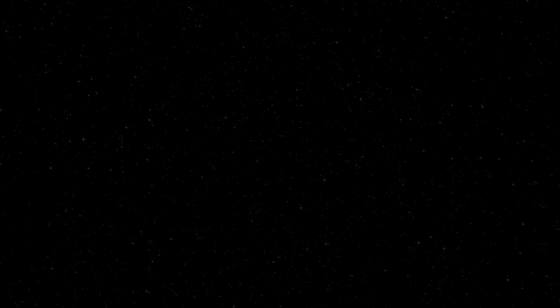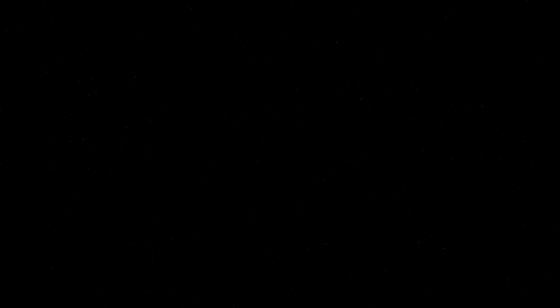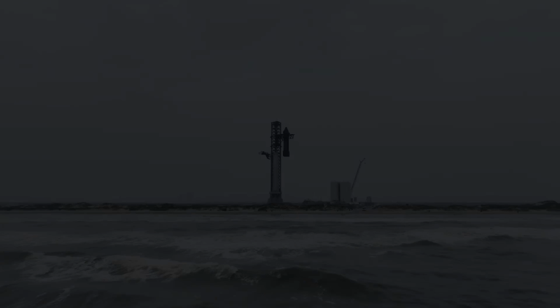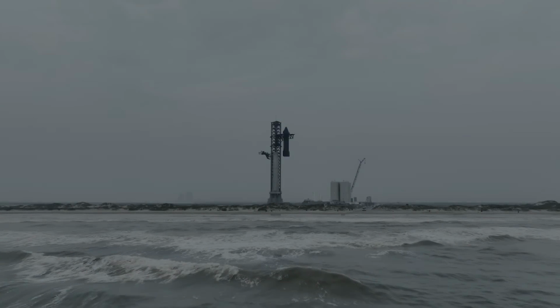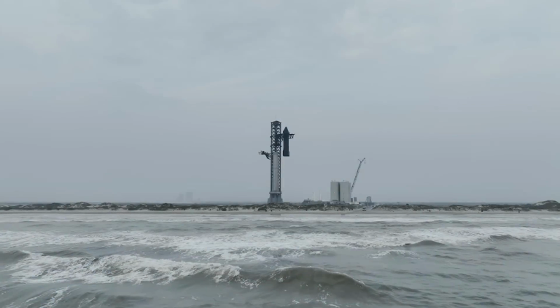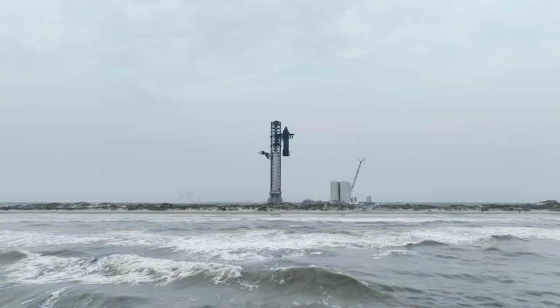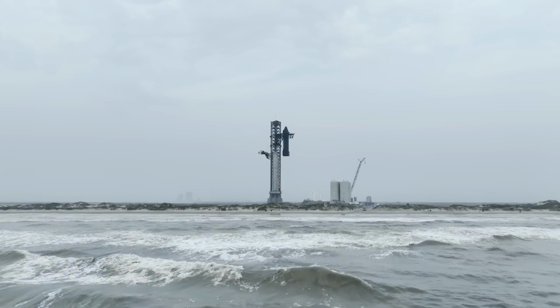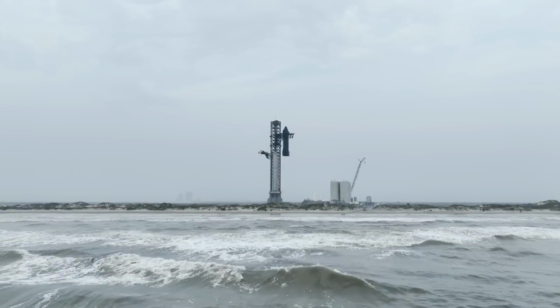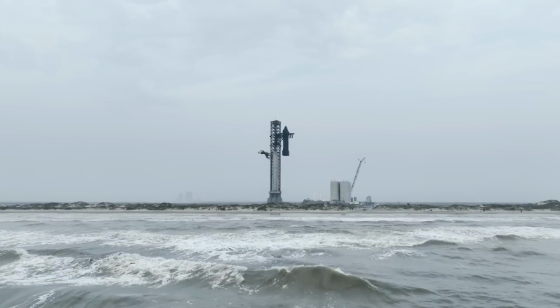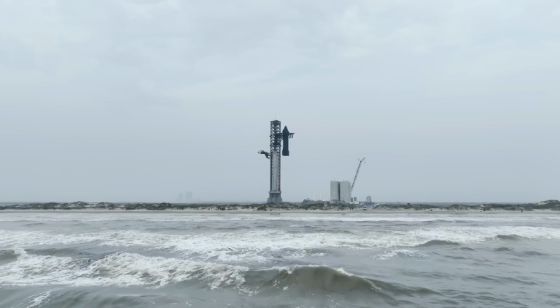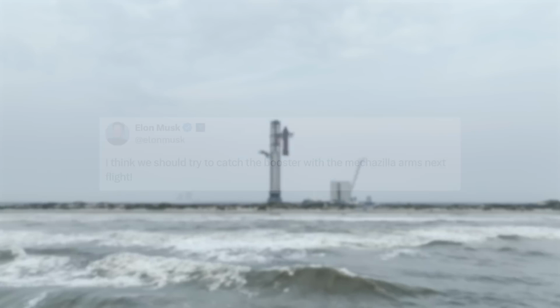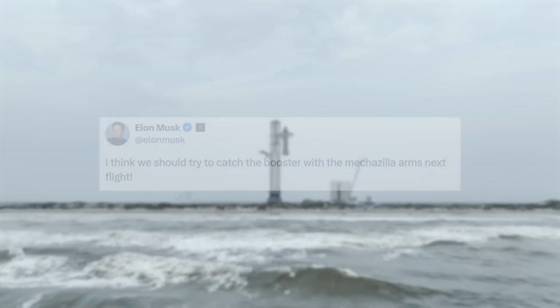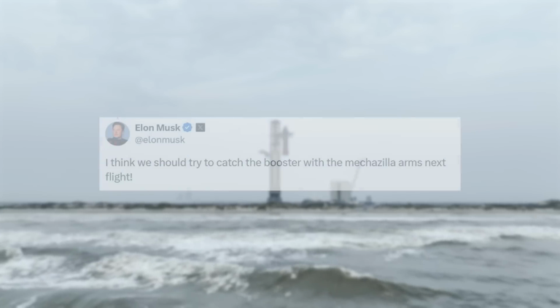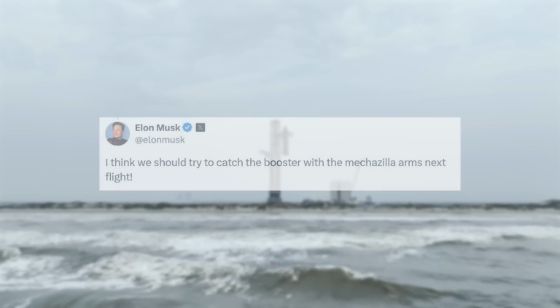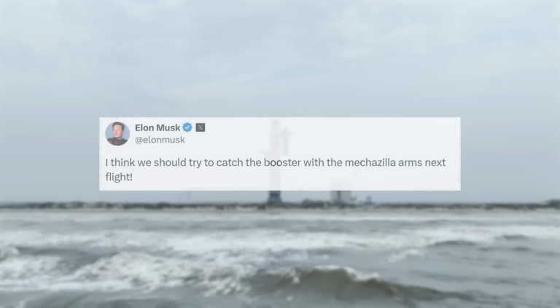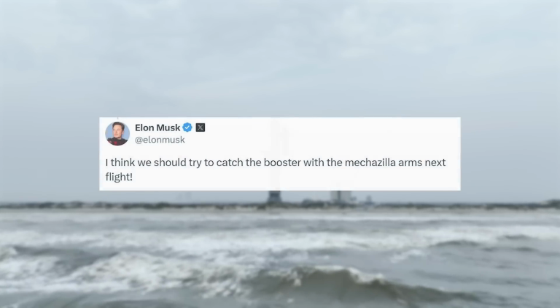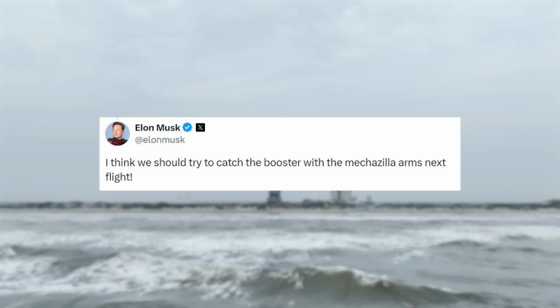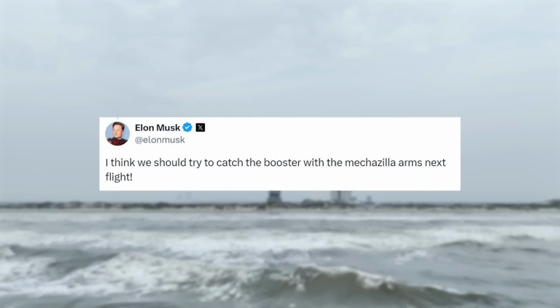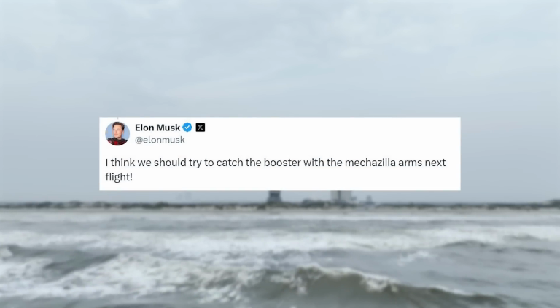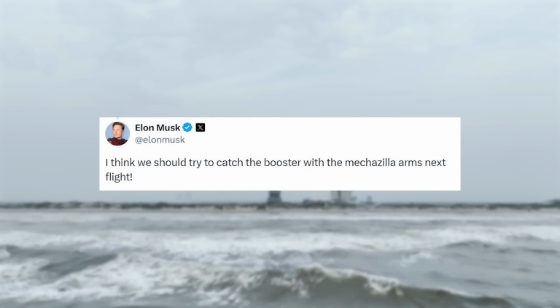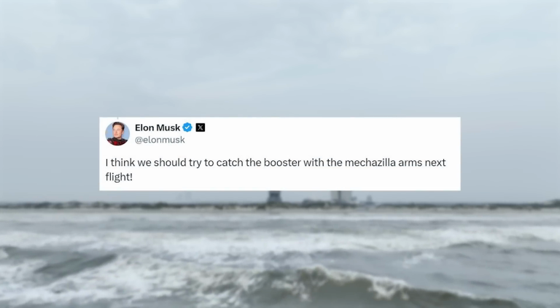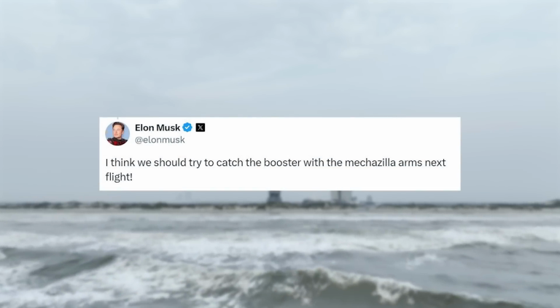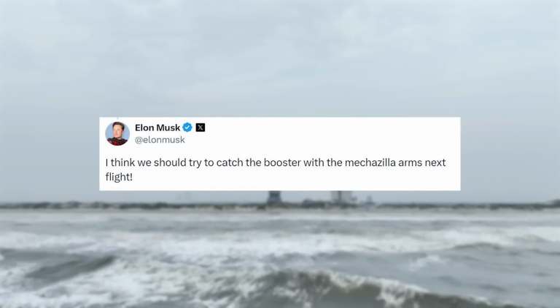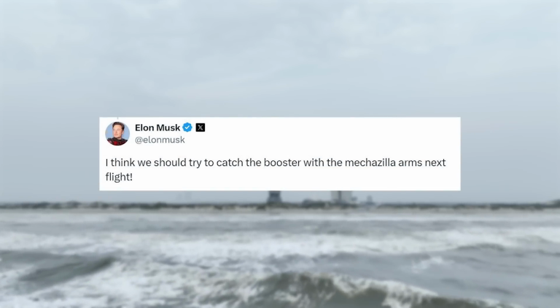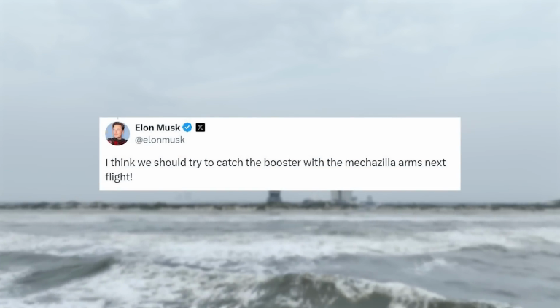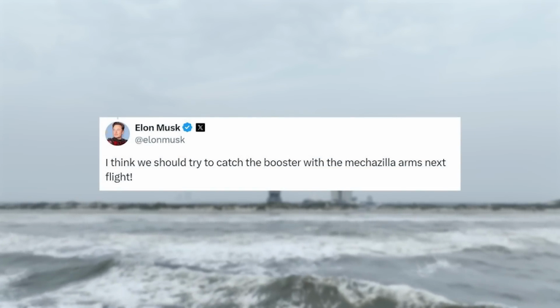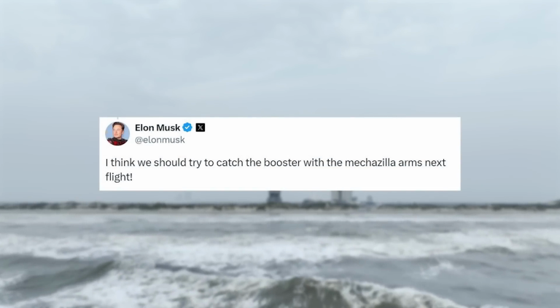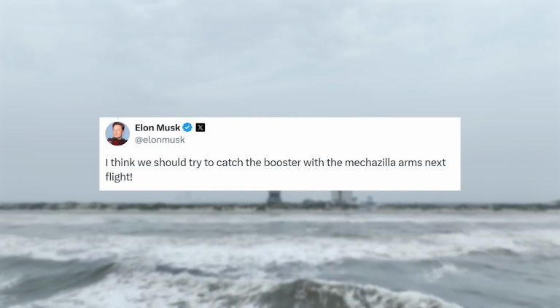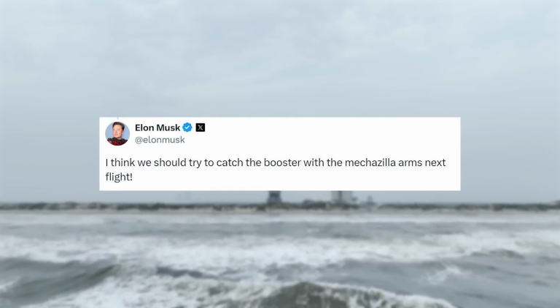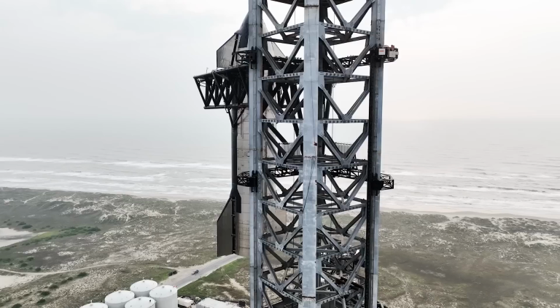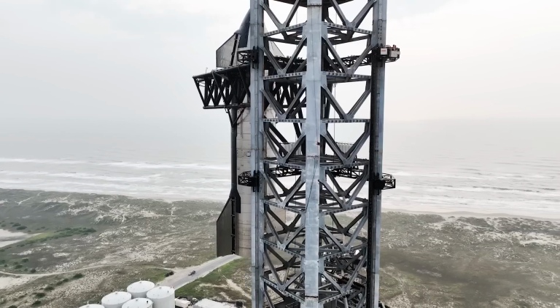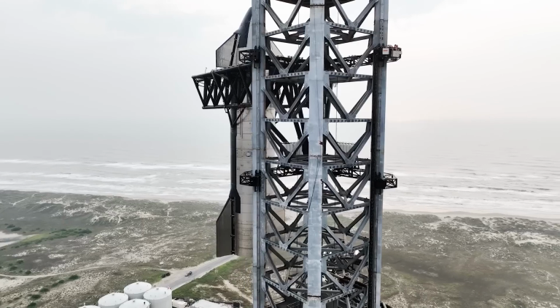Initially after the launch, Musk tweeted that he thought they should try and catch the booster on the next attempt. In addition, in an interview he was quoted expressing support for the idea.